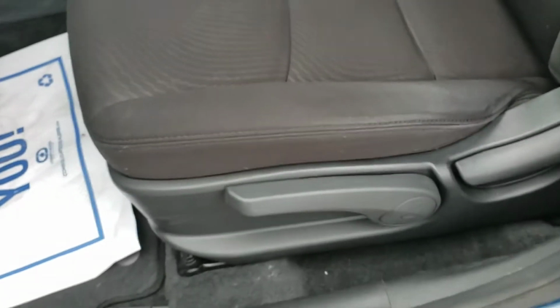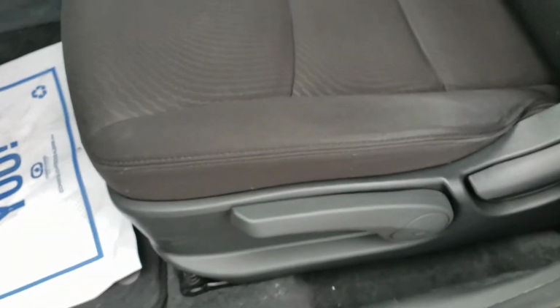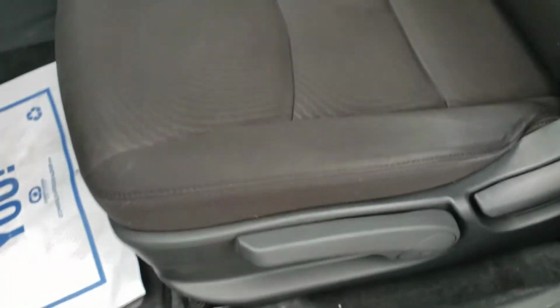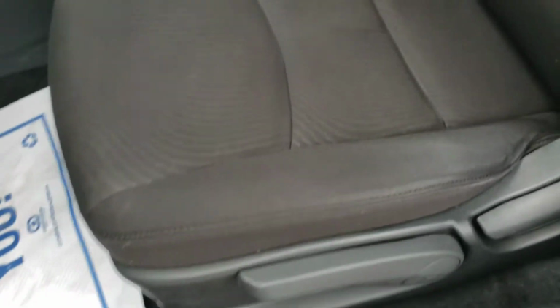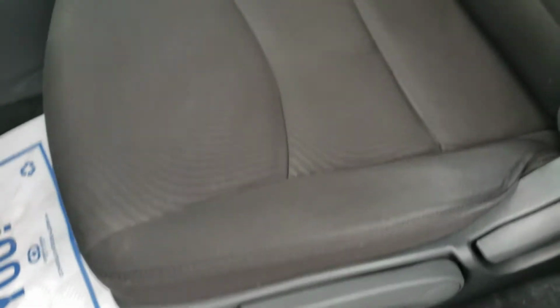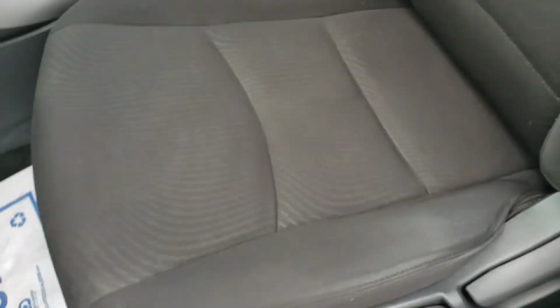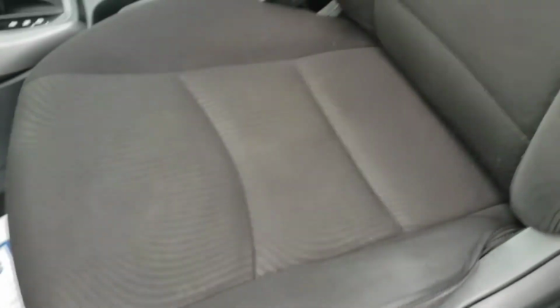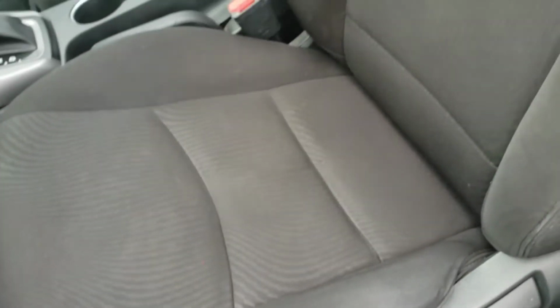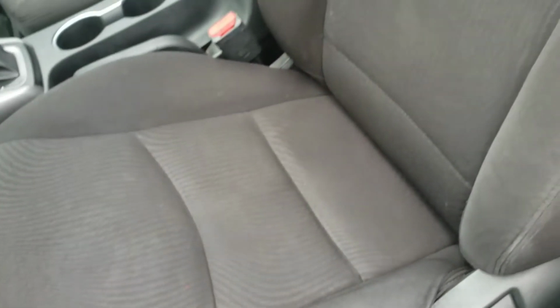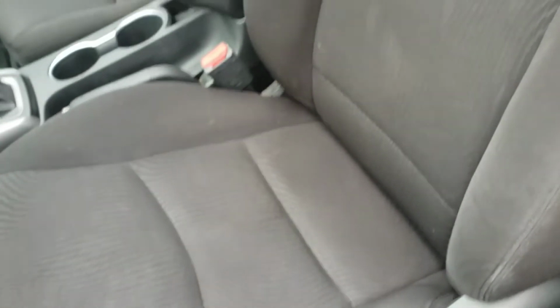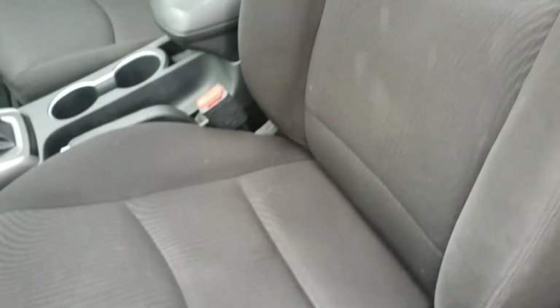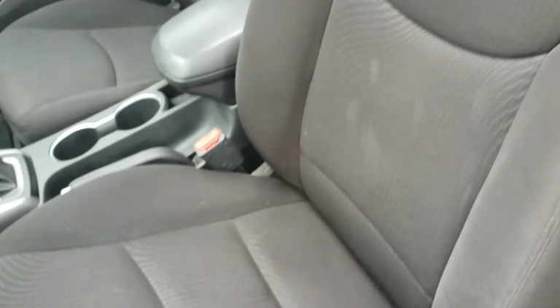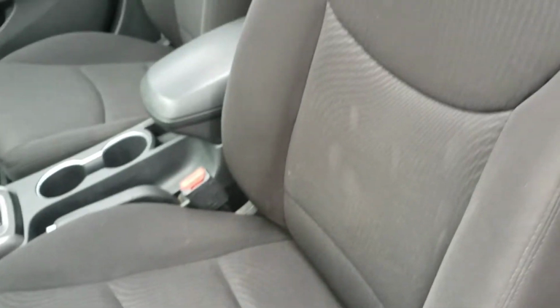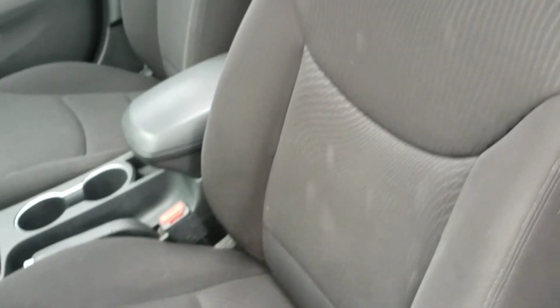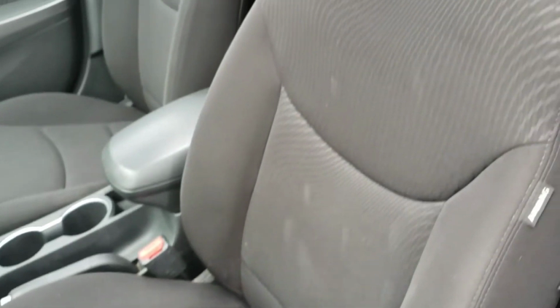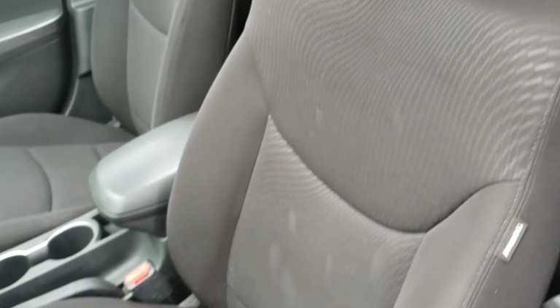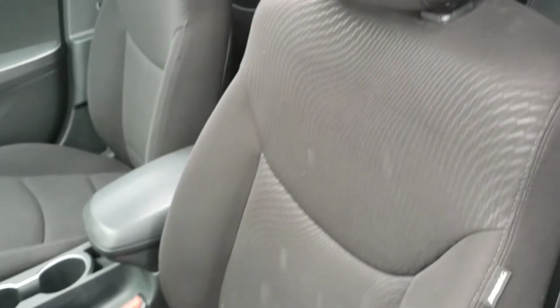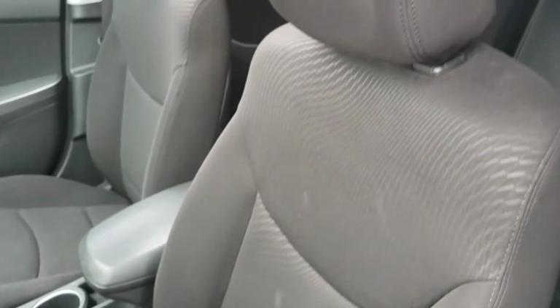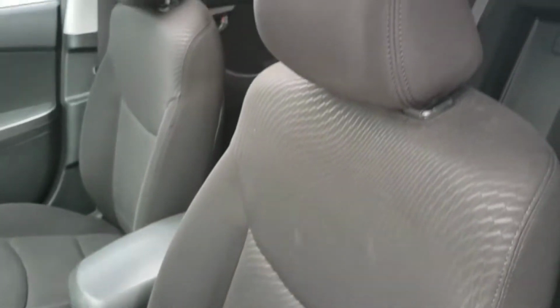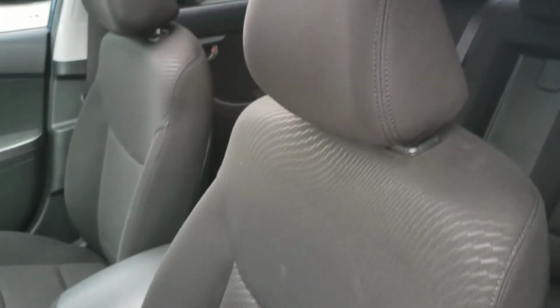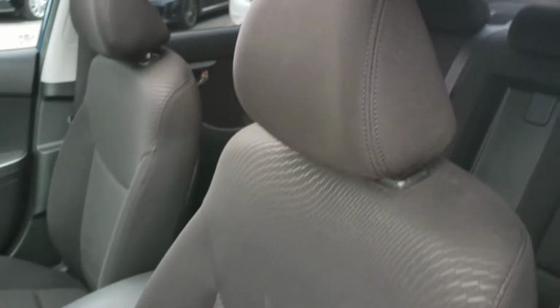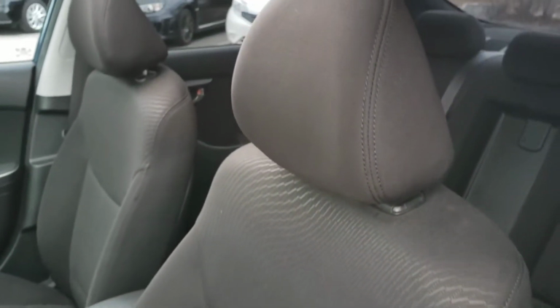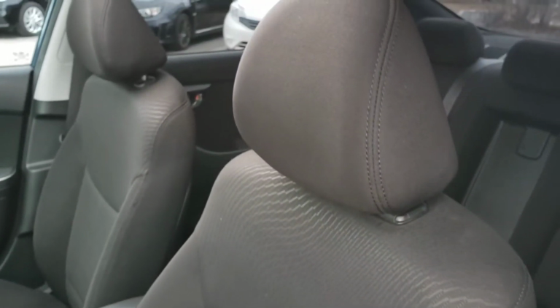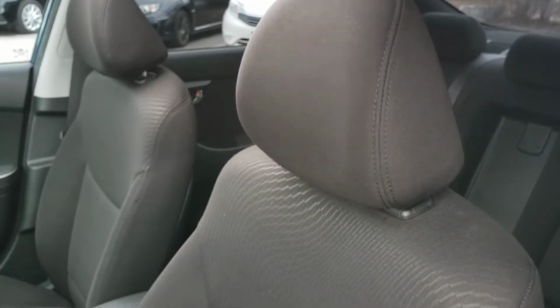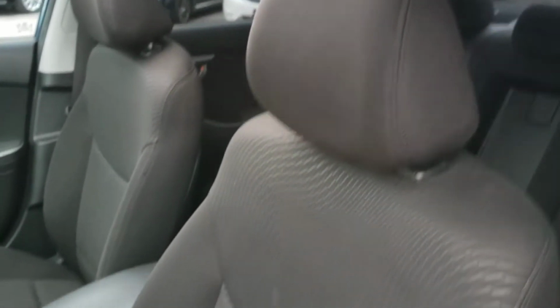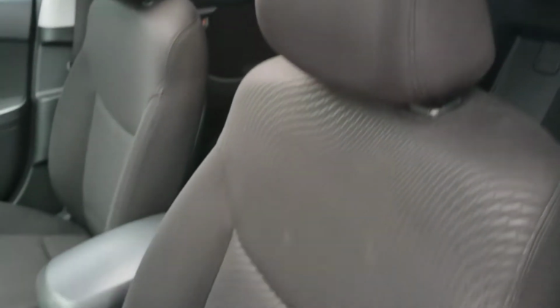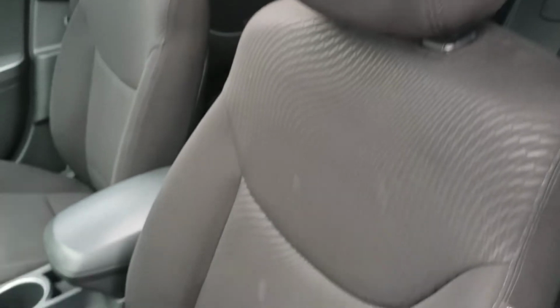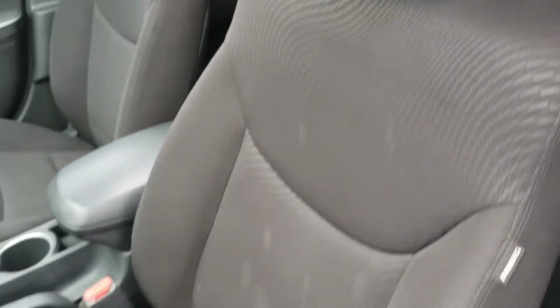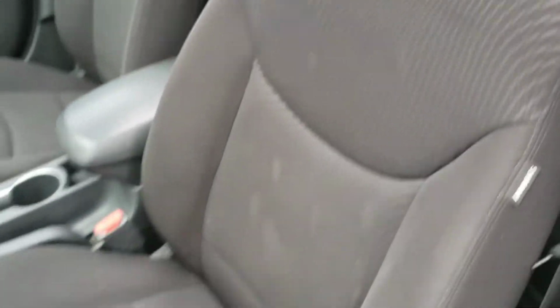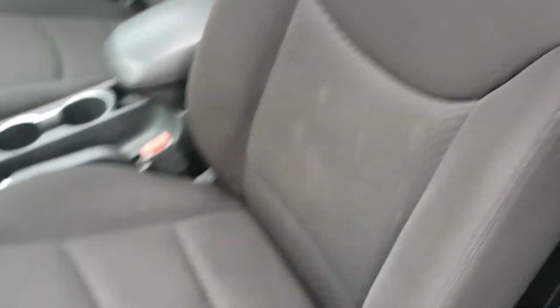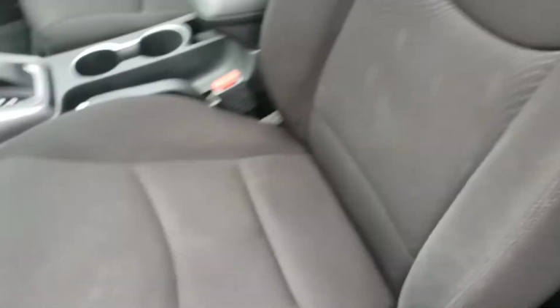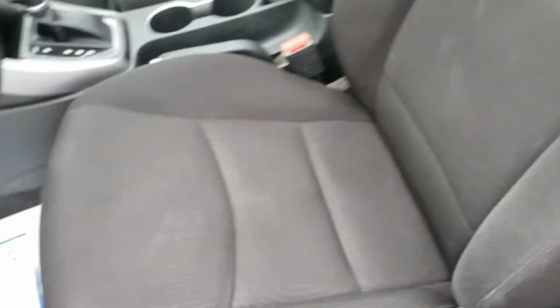Manual cloth seats in great condition. We're also going to have the car fully detailed when you come to pick it up.